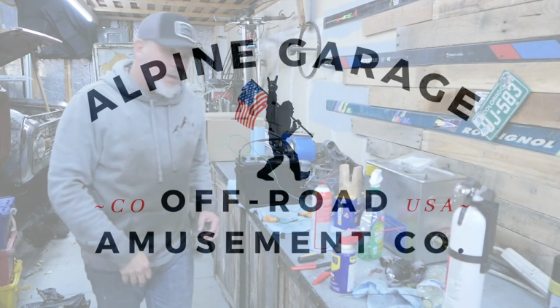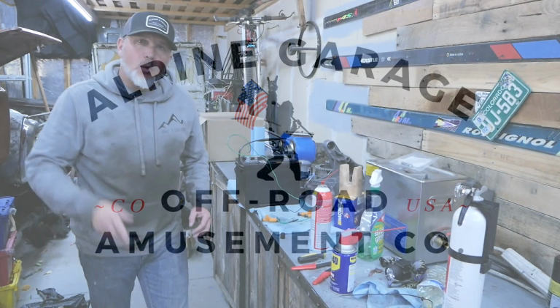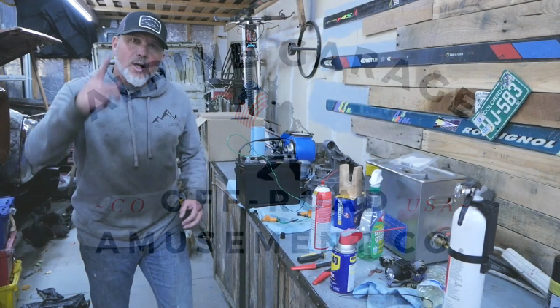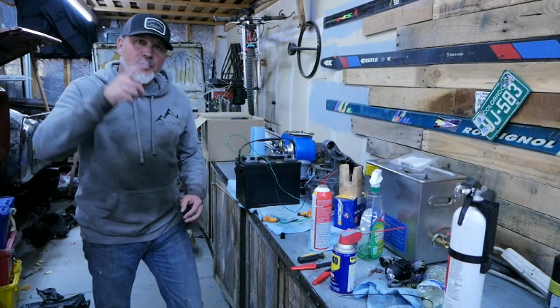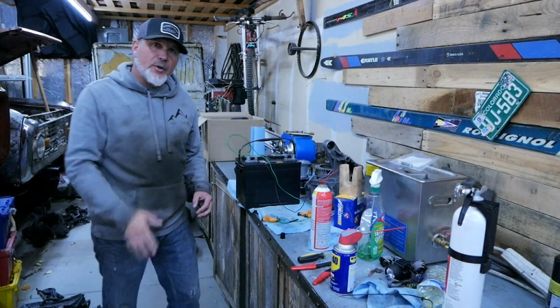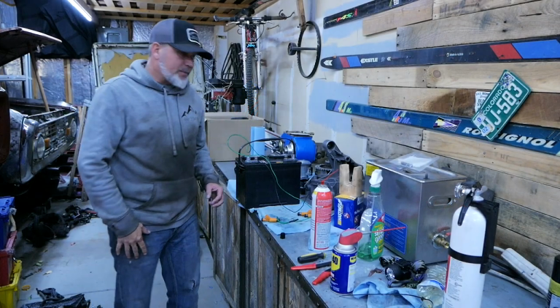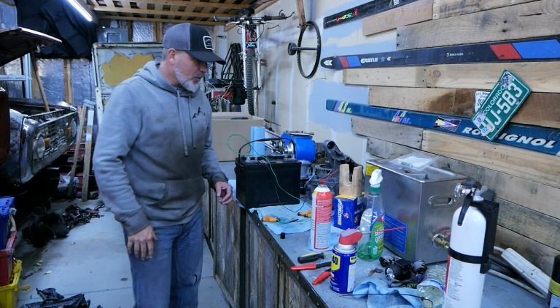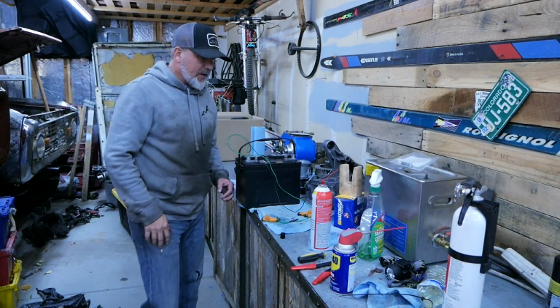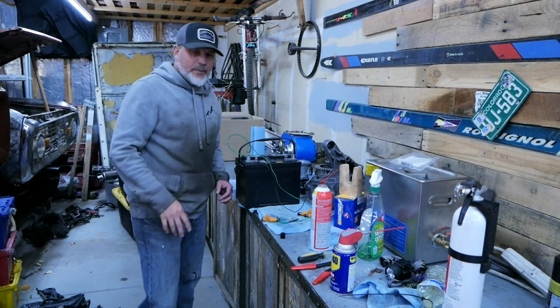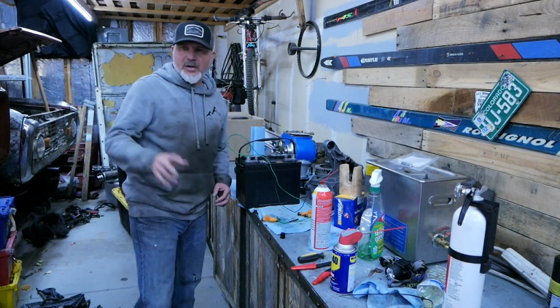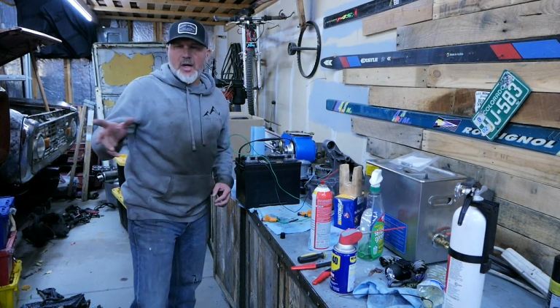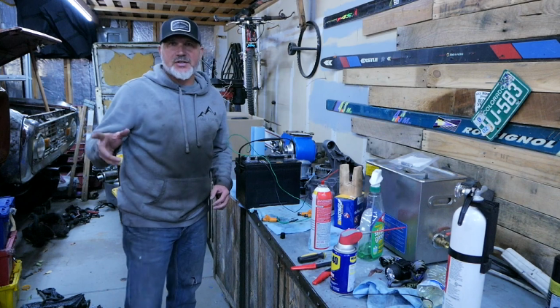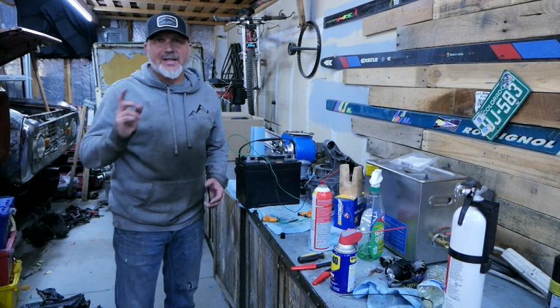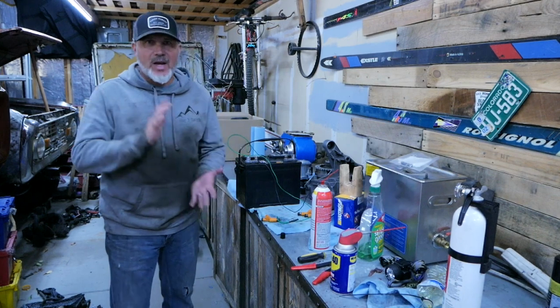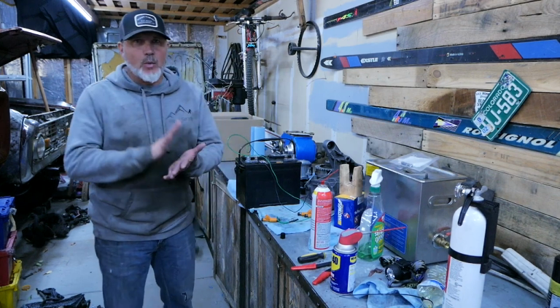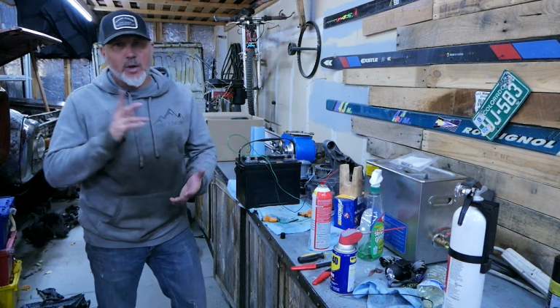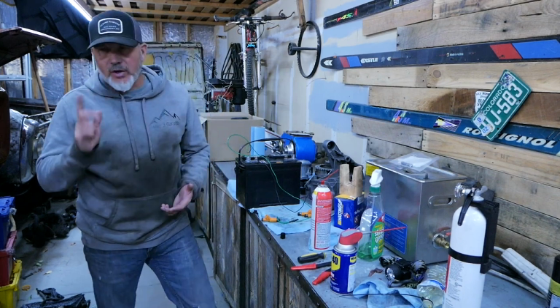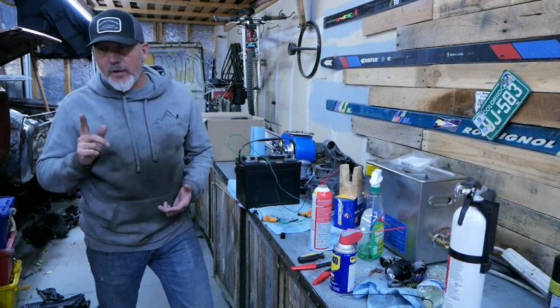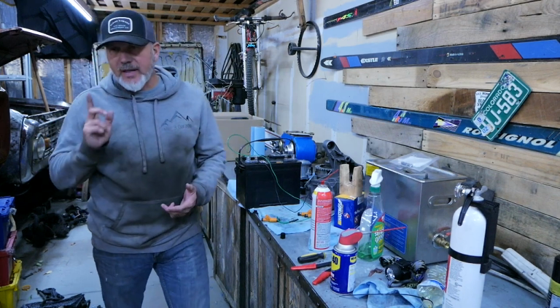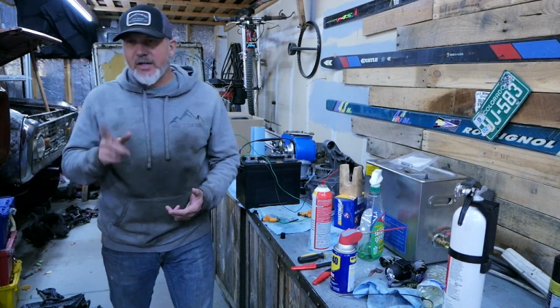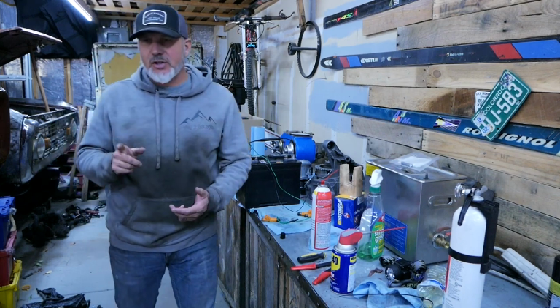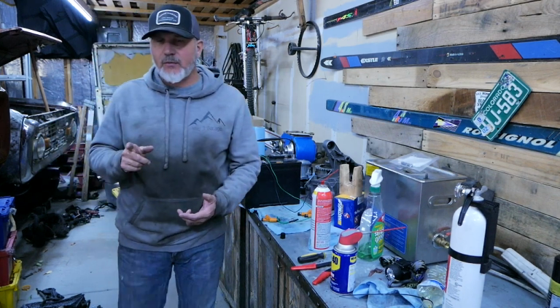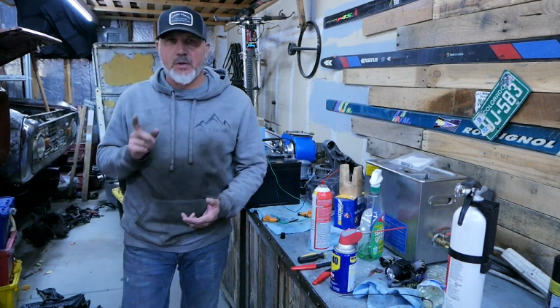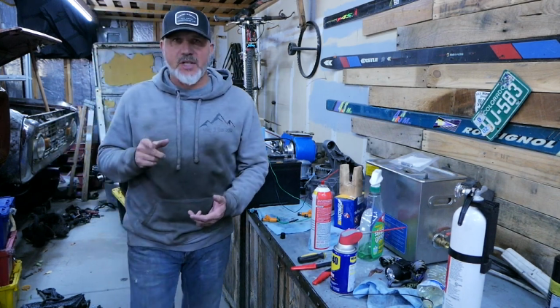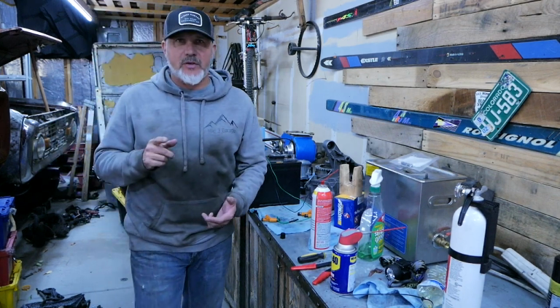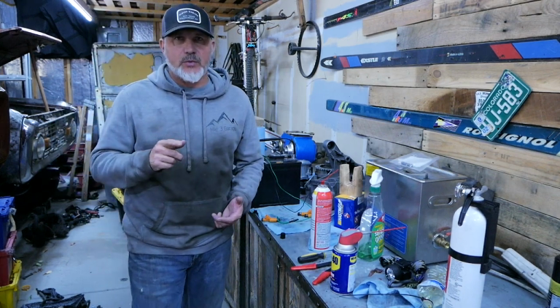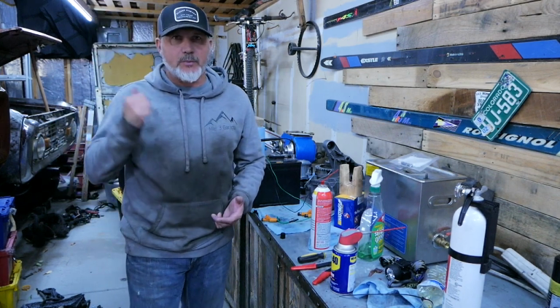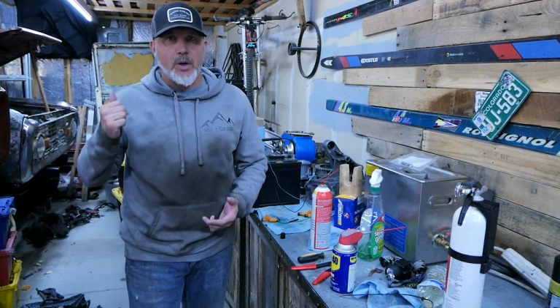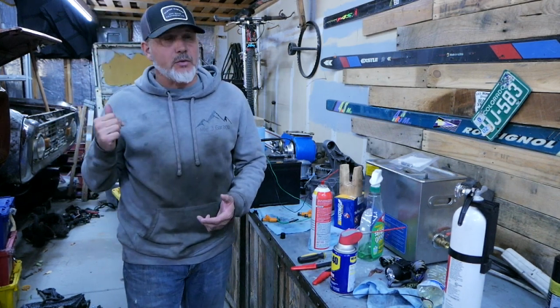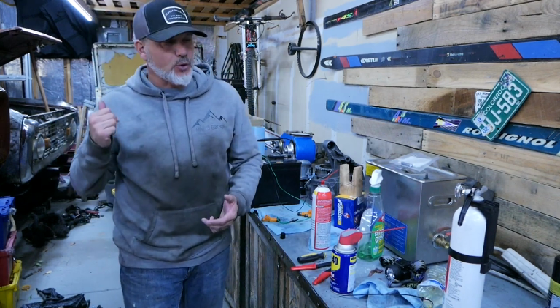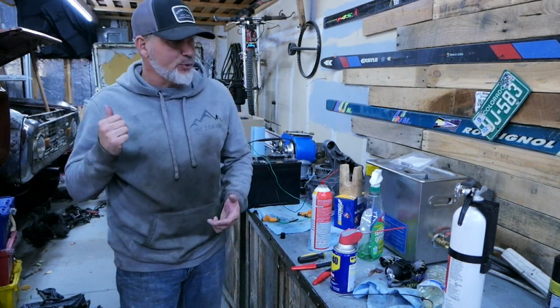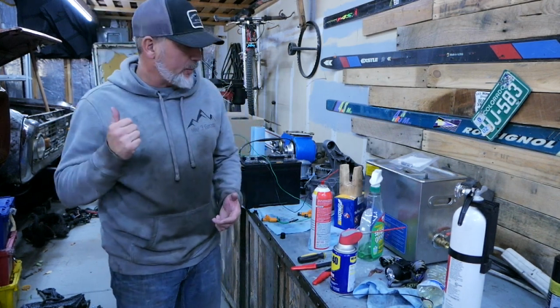Welcome to another episode of Alpine Garage. Today we're working on the engine for our '73 Bronco, the Stormtrooper.